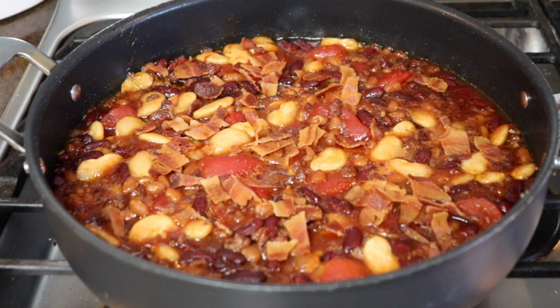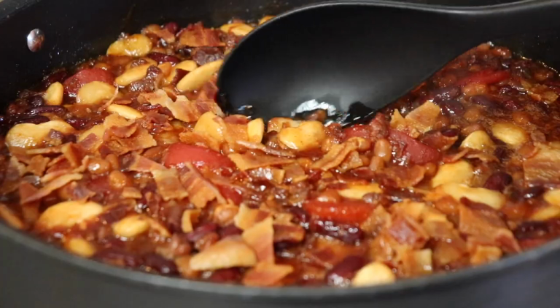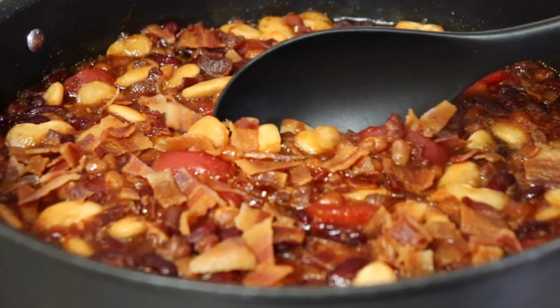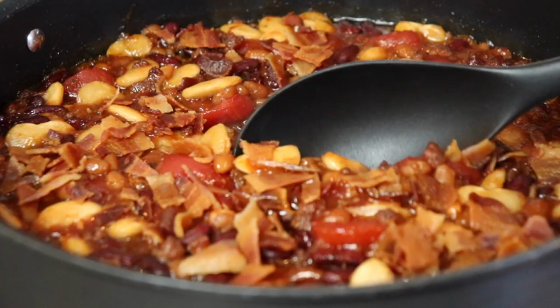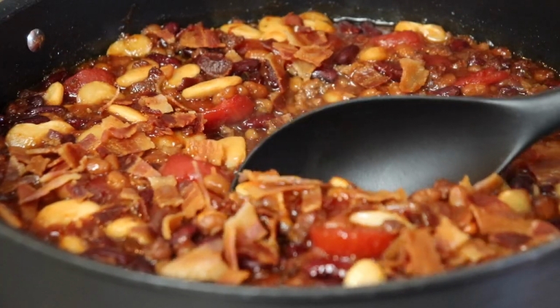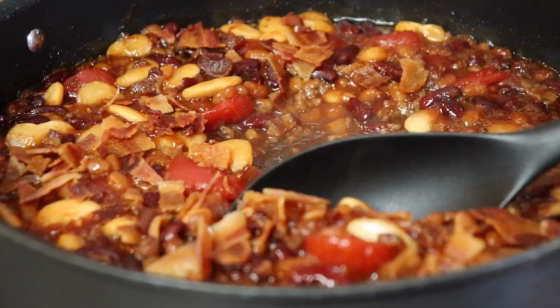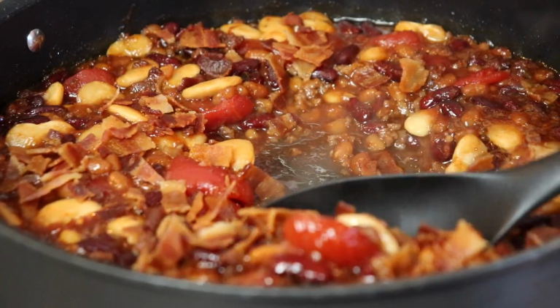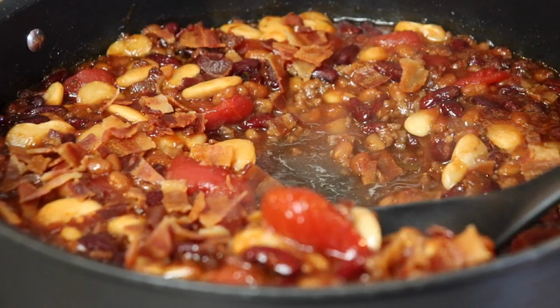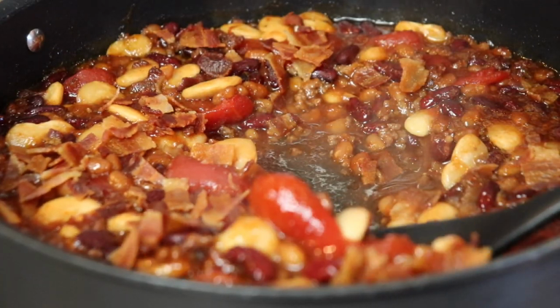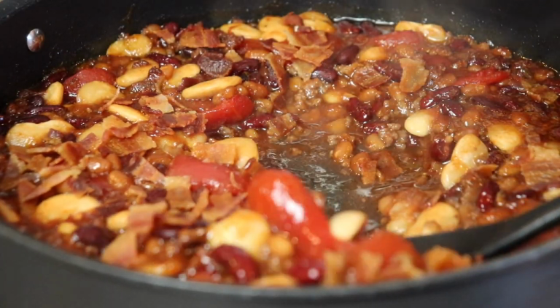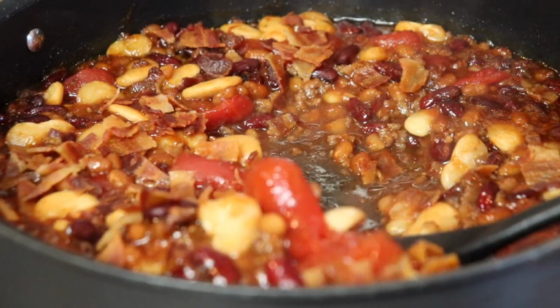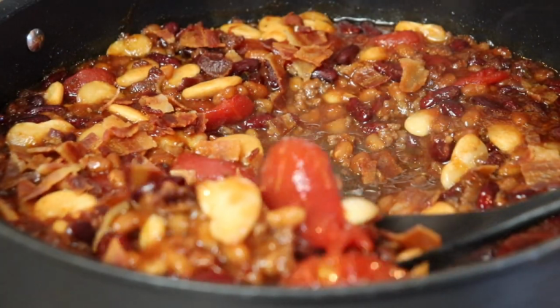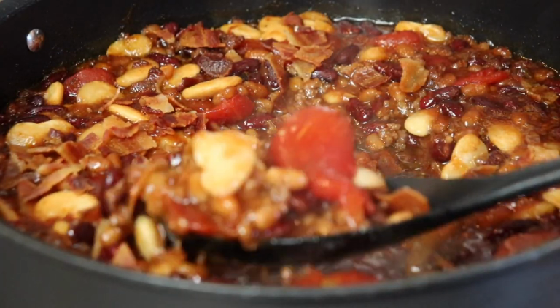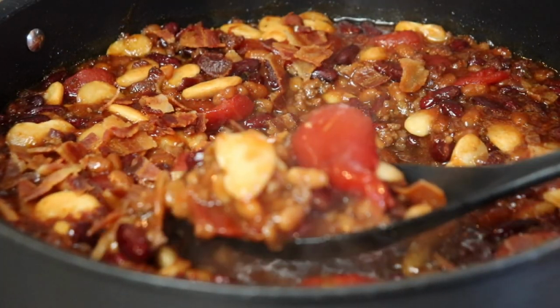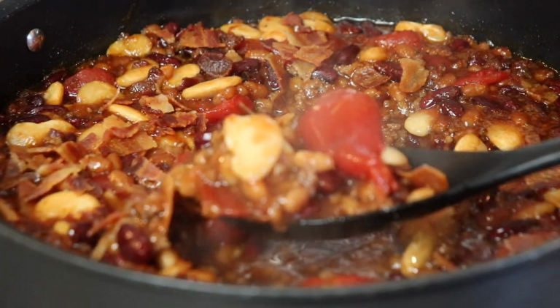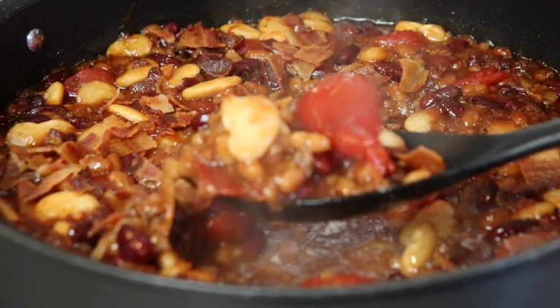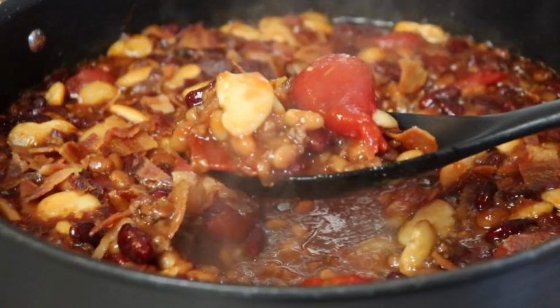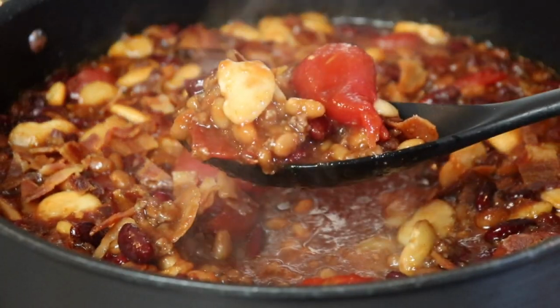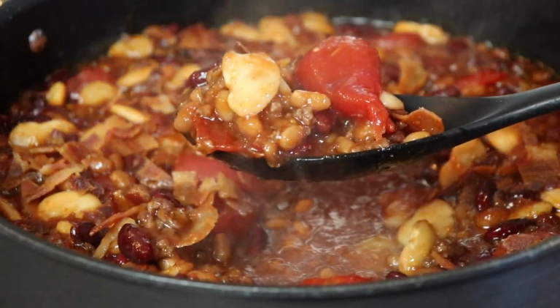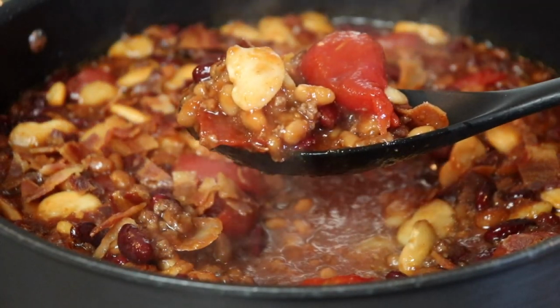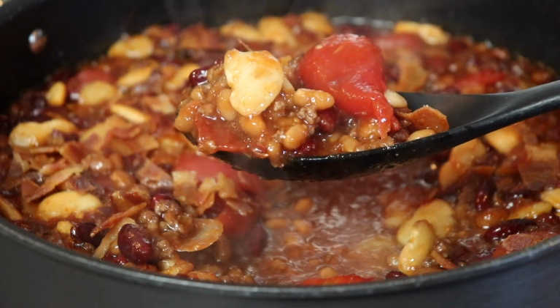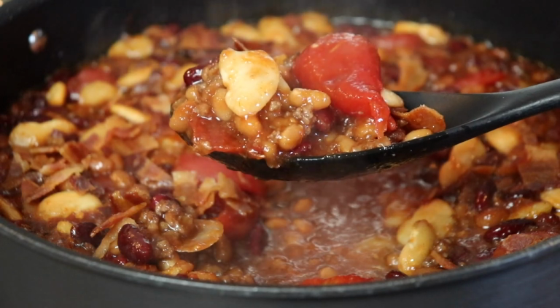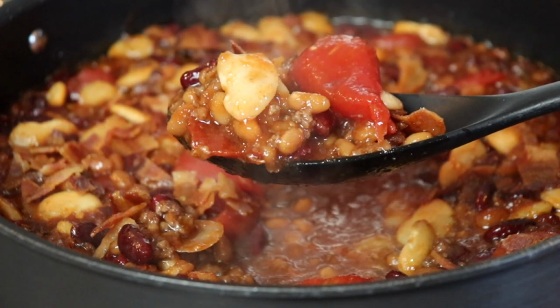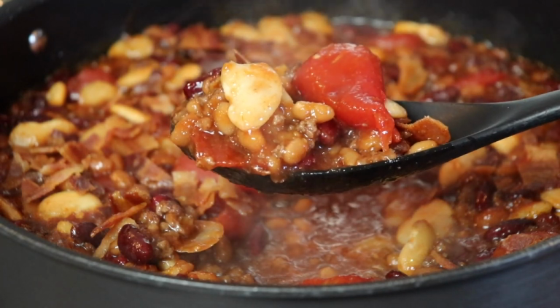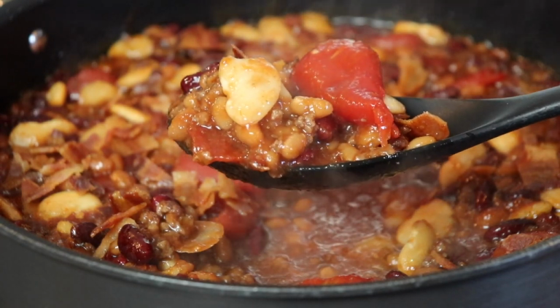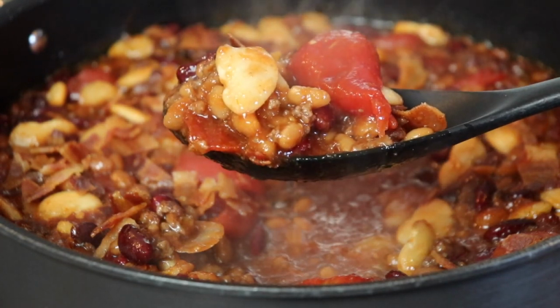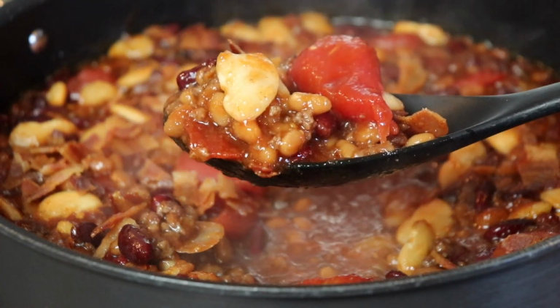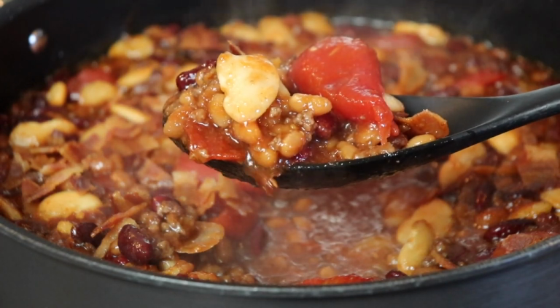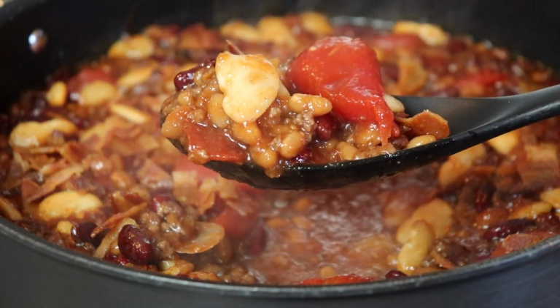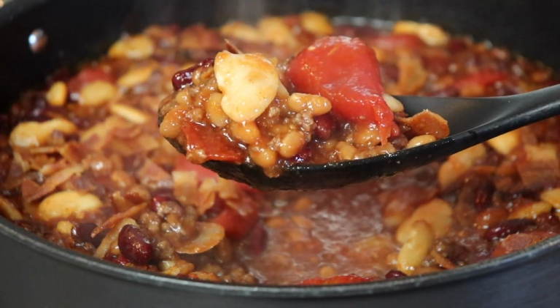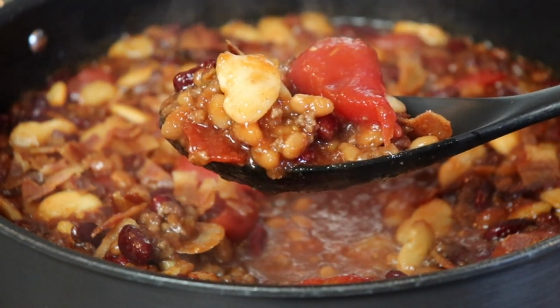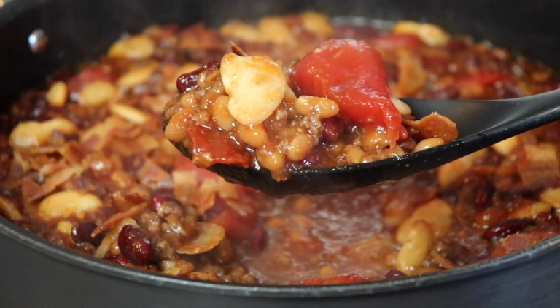You can easily double or triple this recipe to feed a crowd, whether it is a summertime side dish or a weeknight dinner.